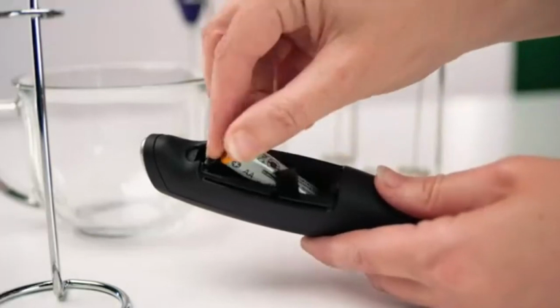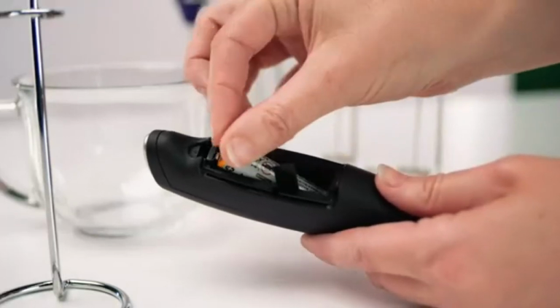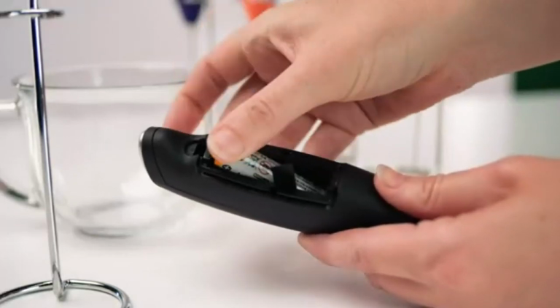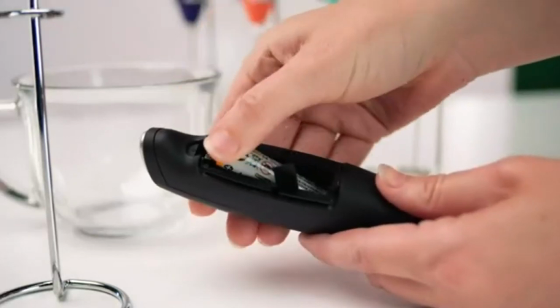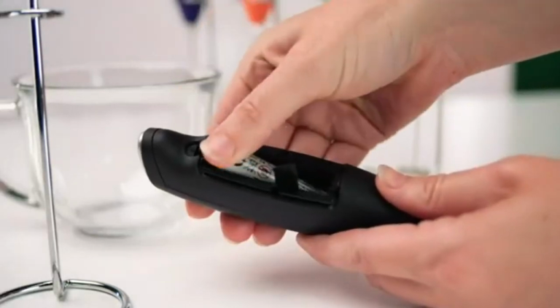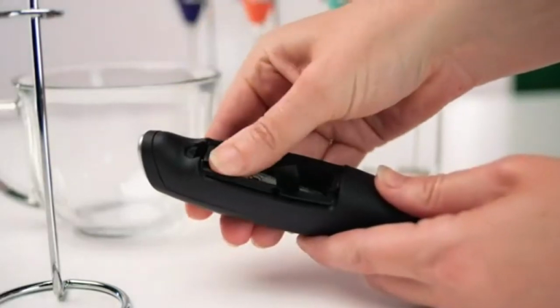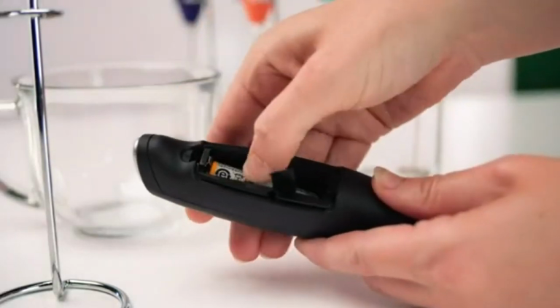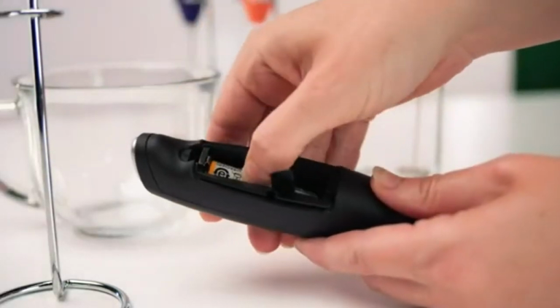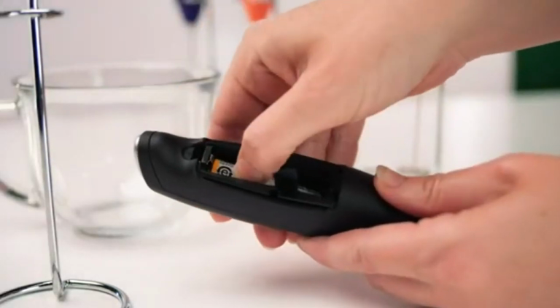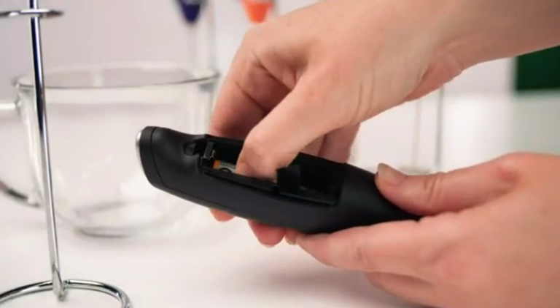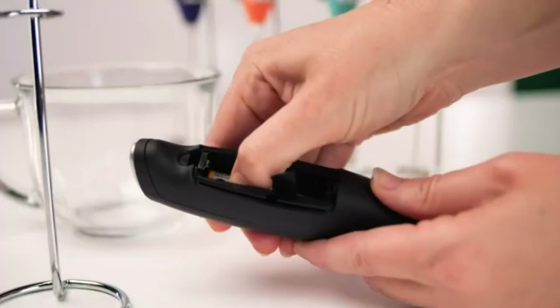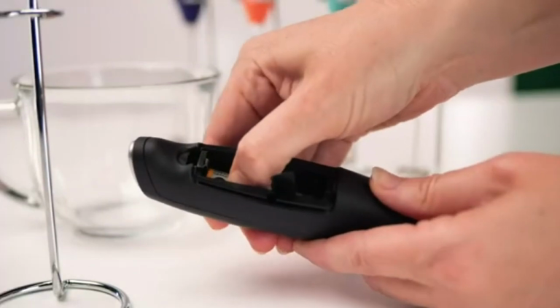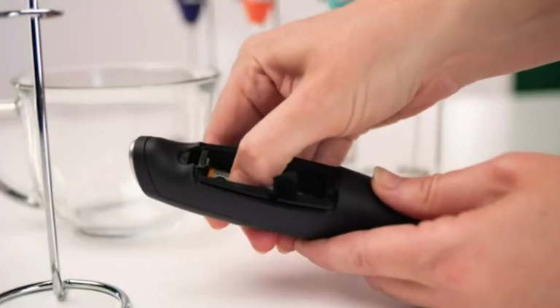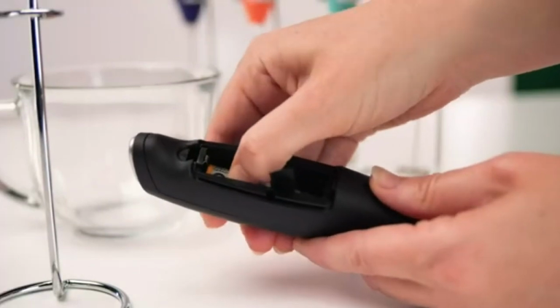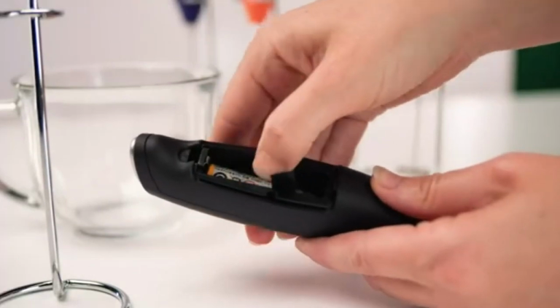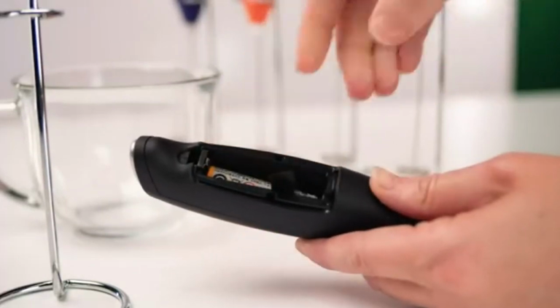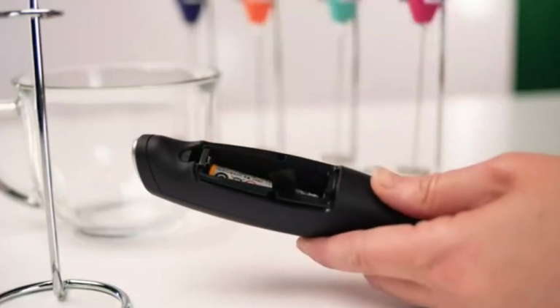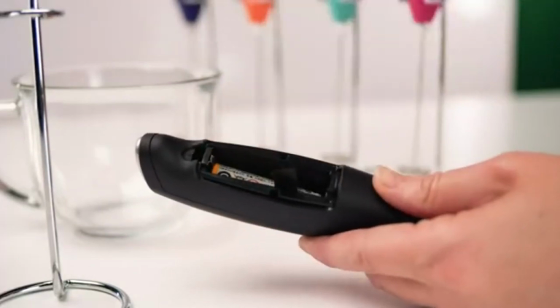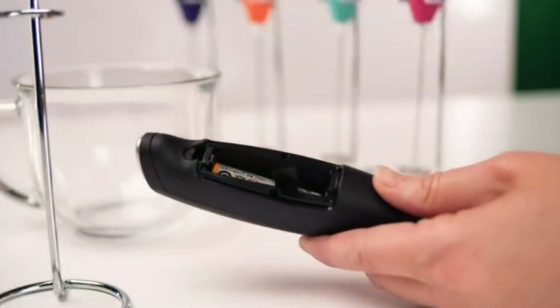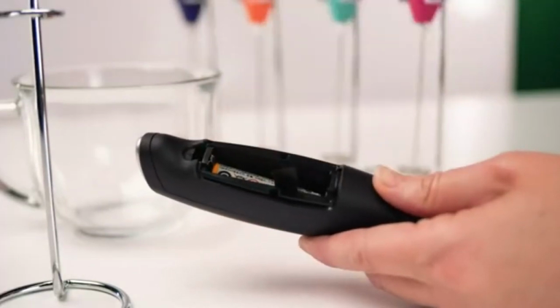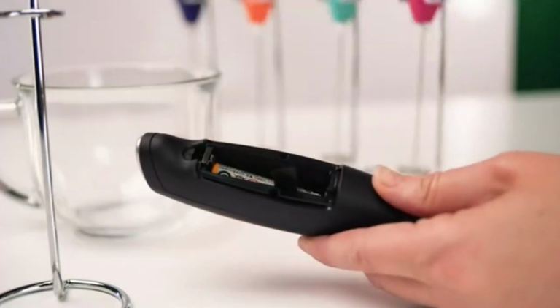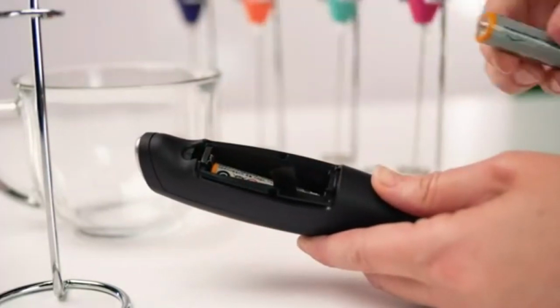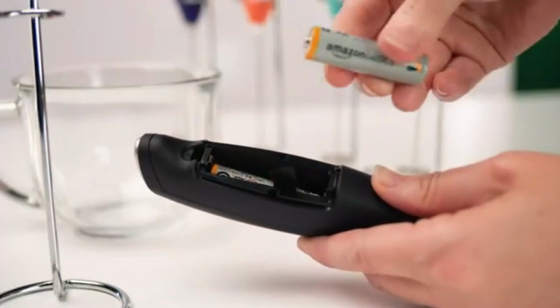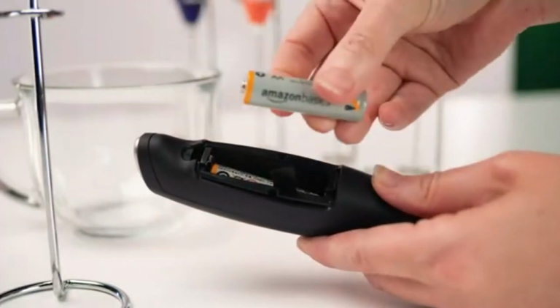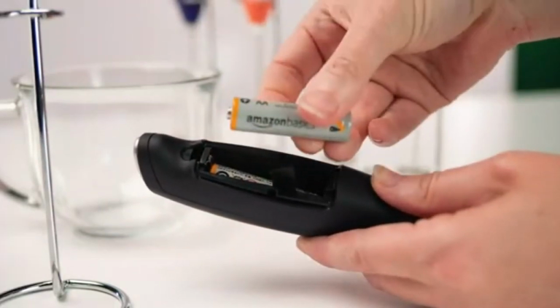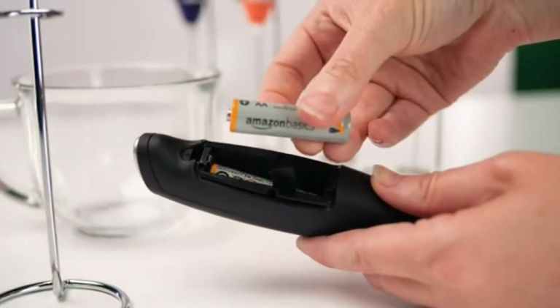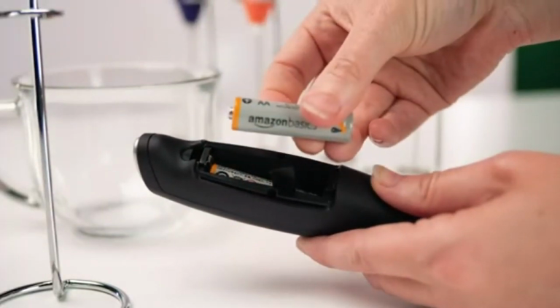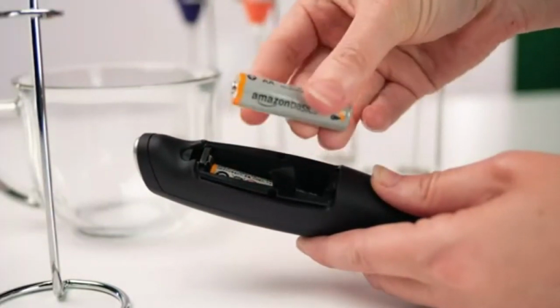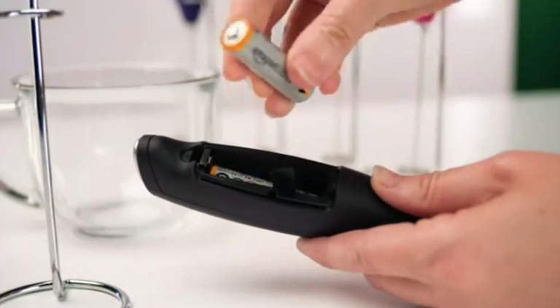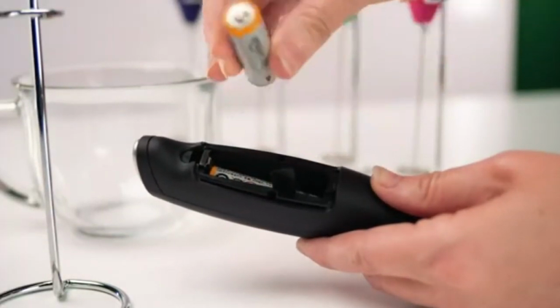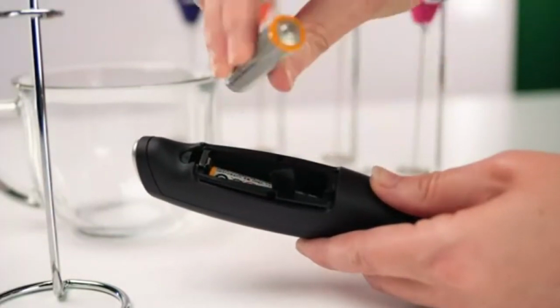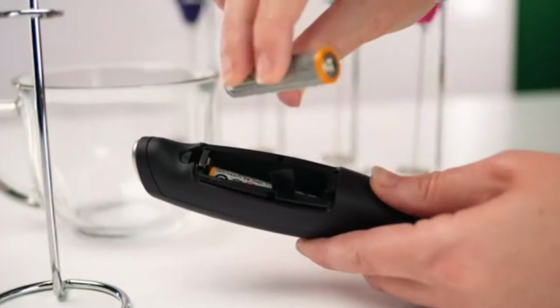Is Discontinued by Manufacturer: No. Item Model Number: Classic Milk Boss Frother.